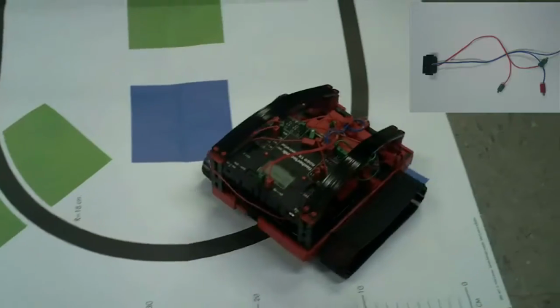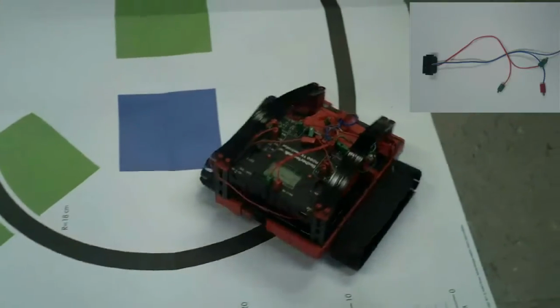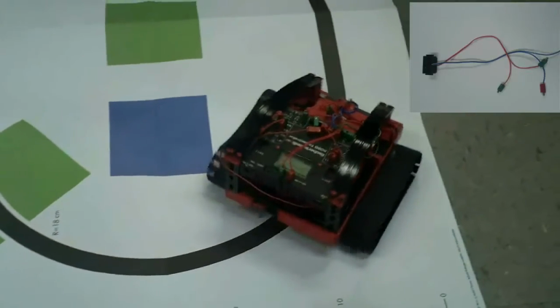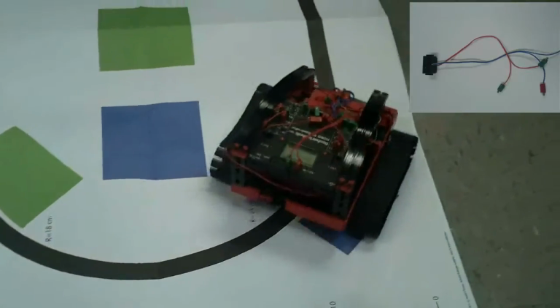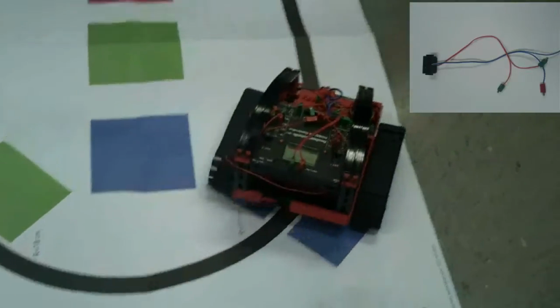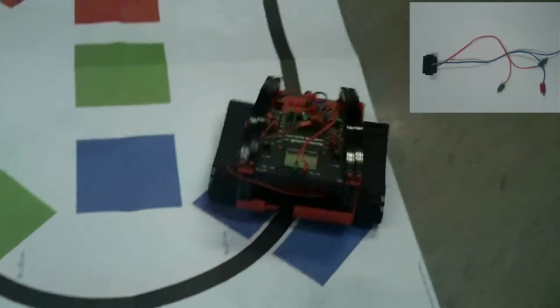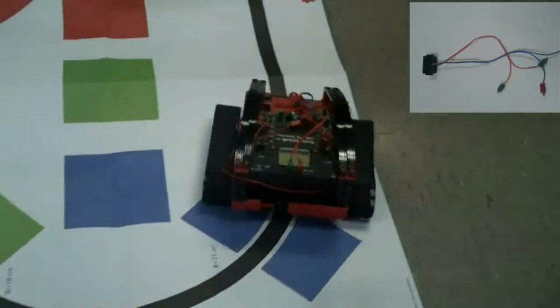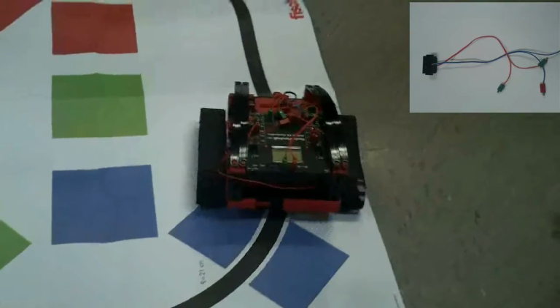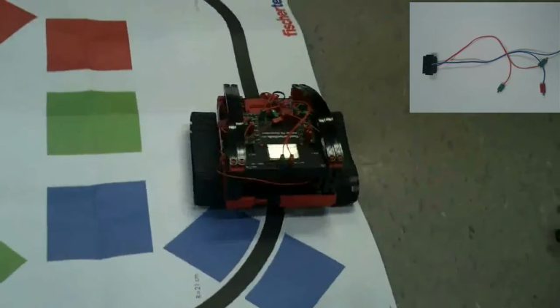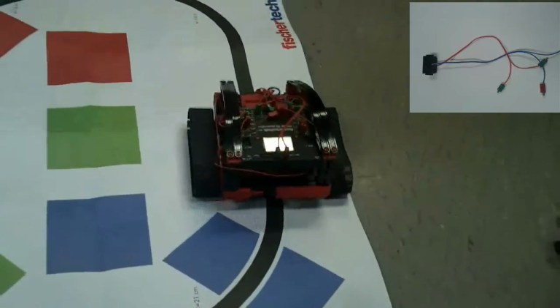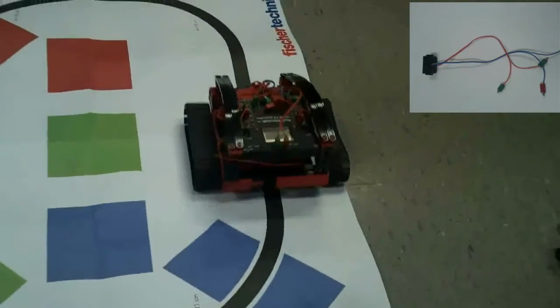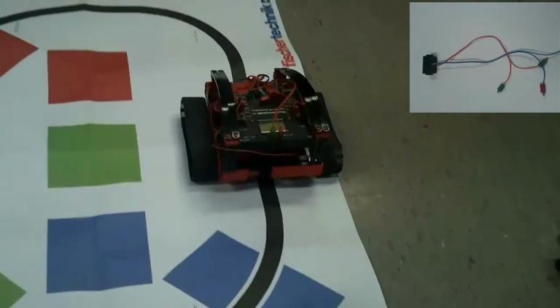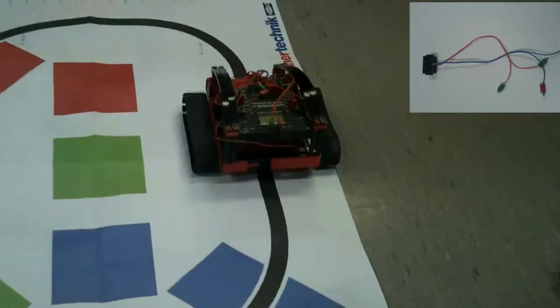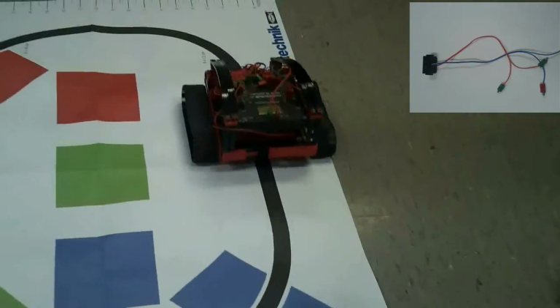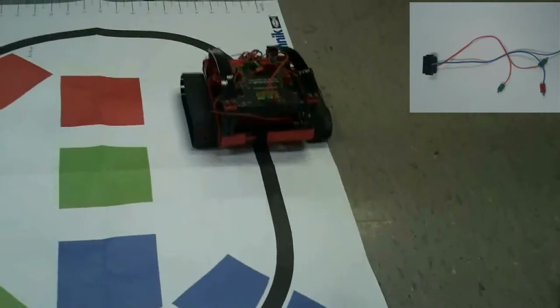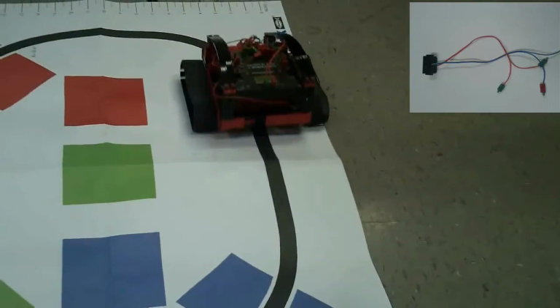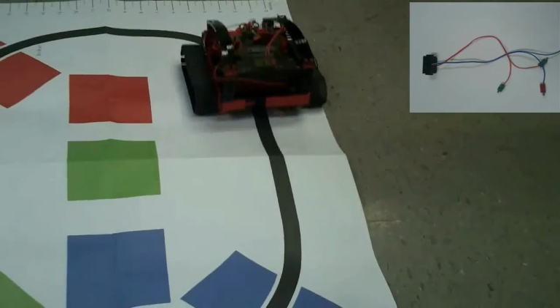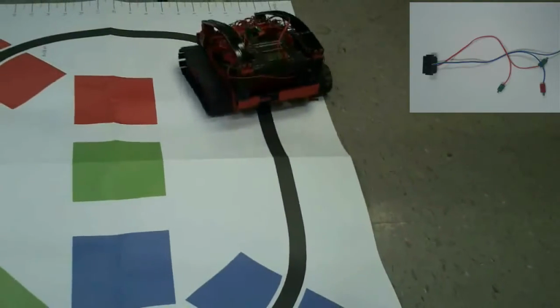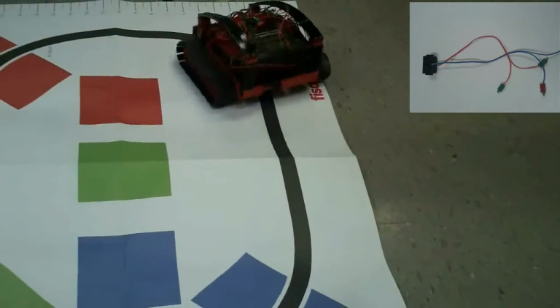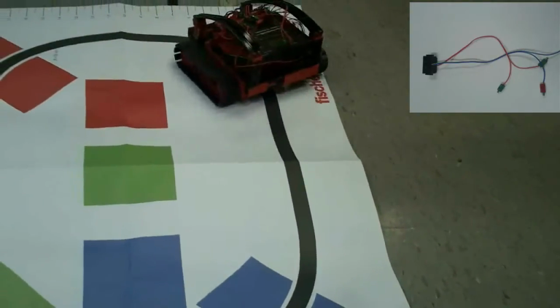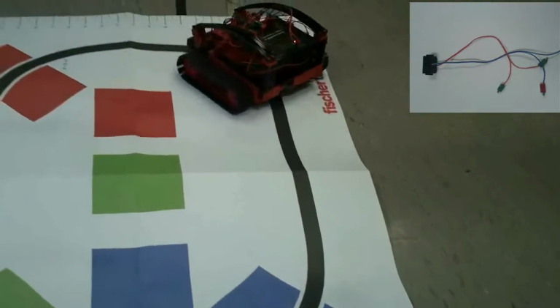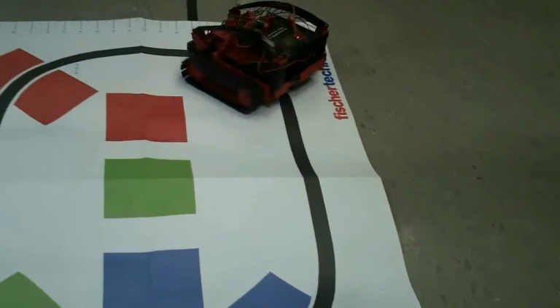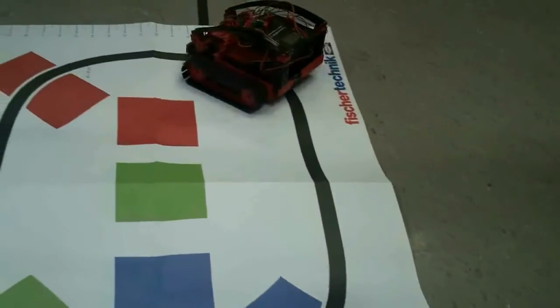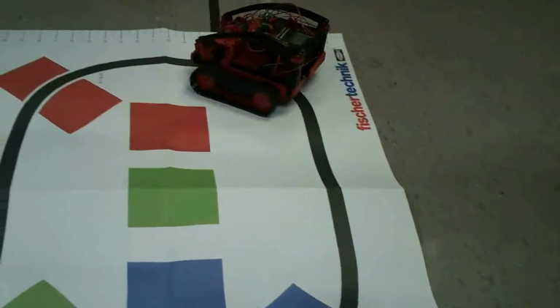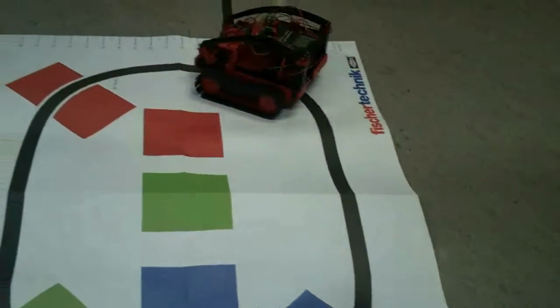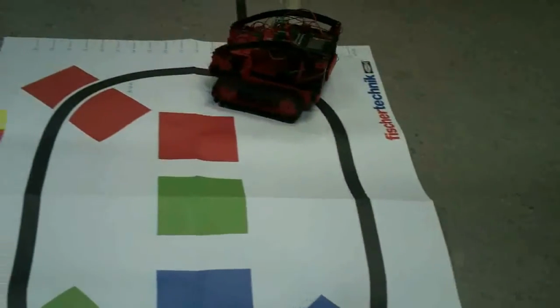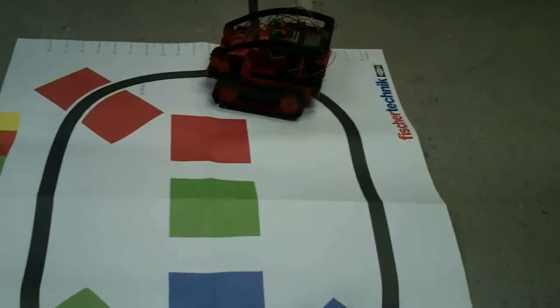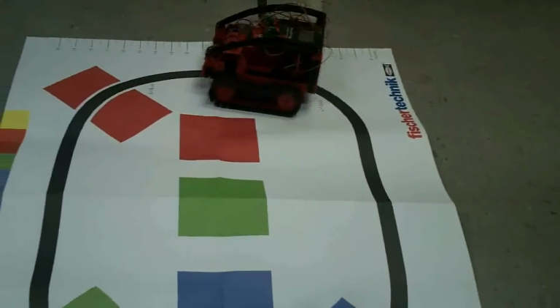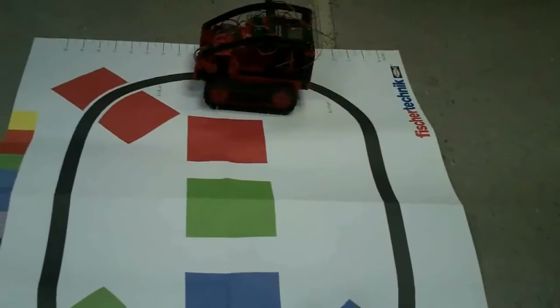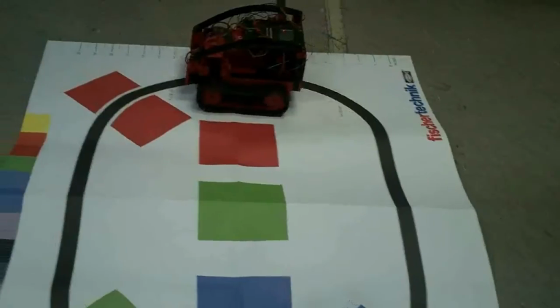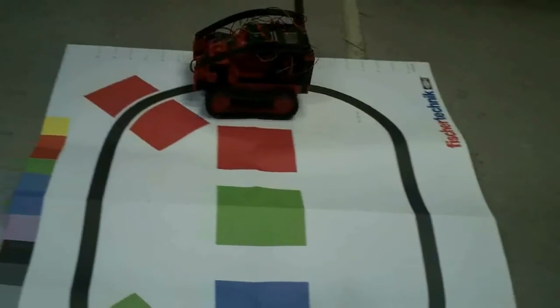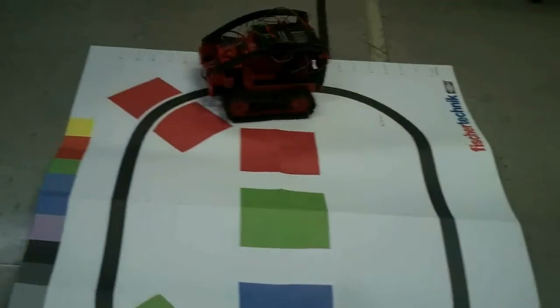Here we have a trail sensor. It distinguishes between black and white colors. We programmed the robot to follow a black line in an oval.